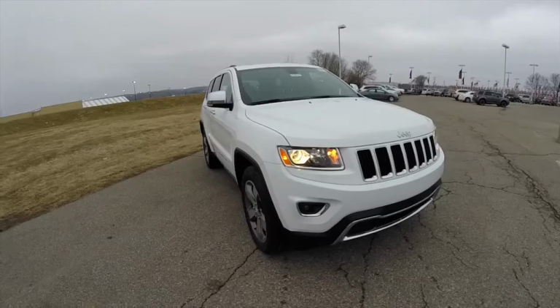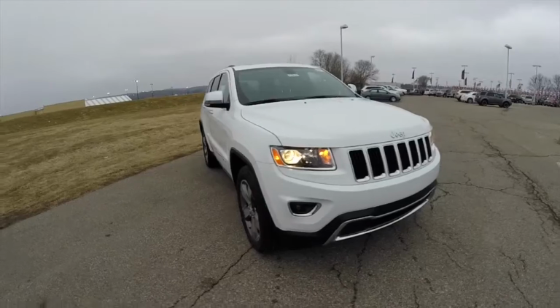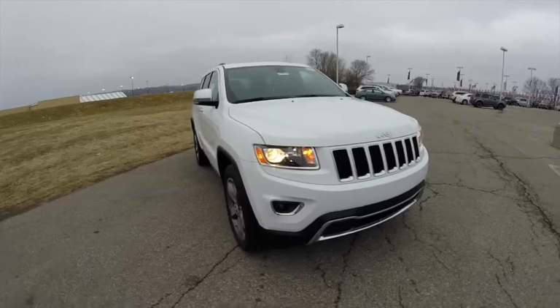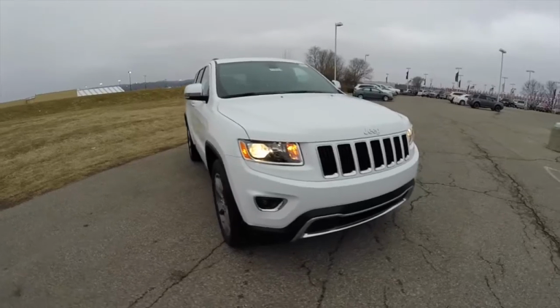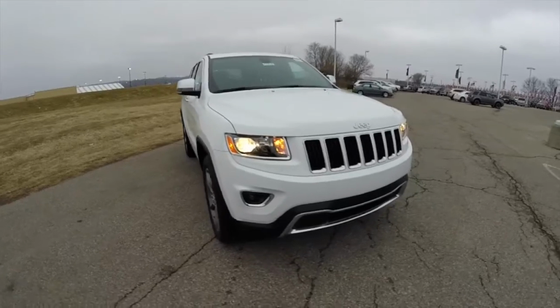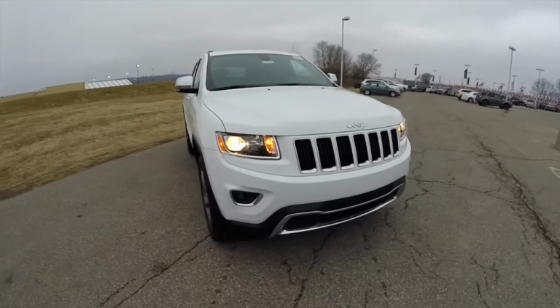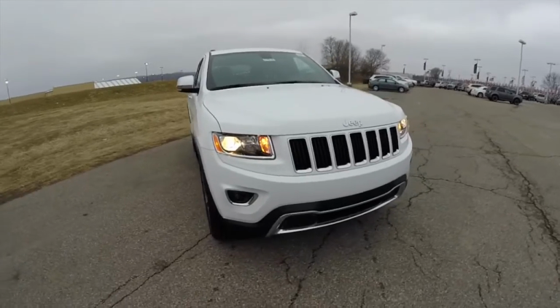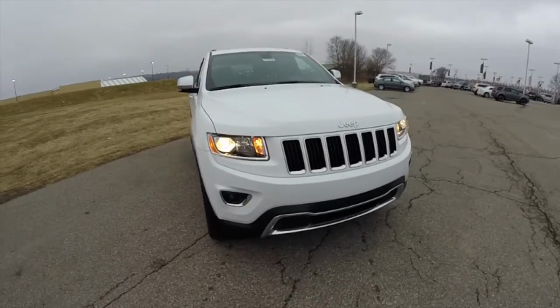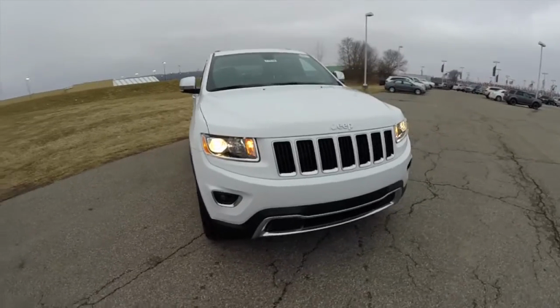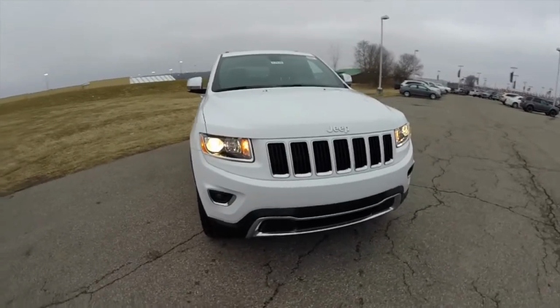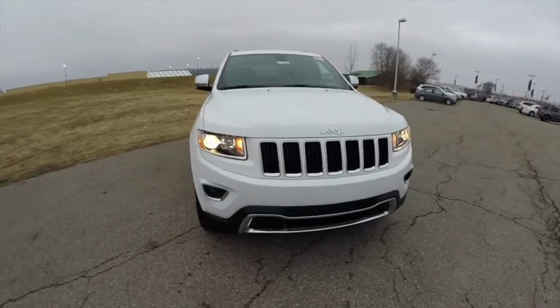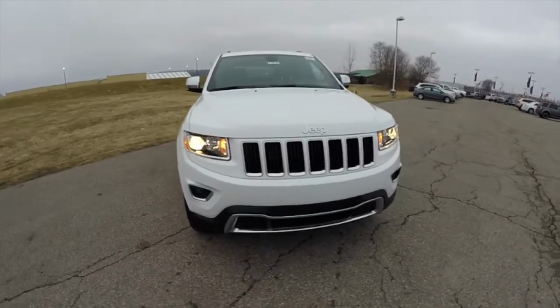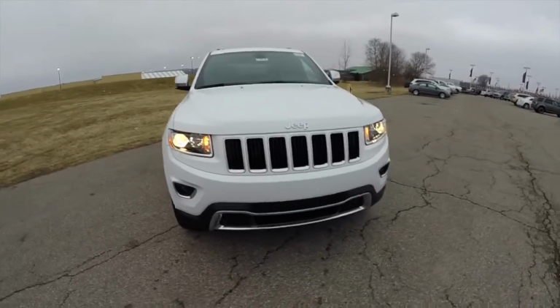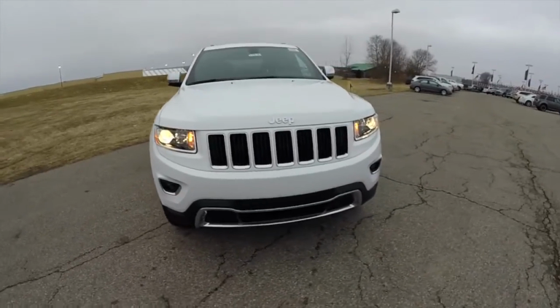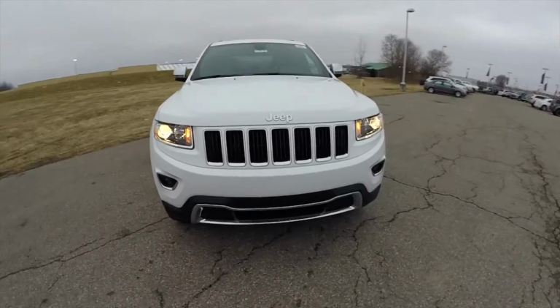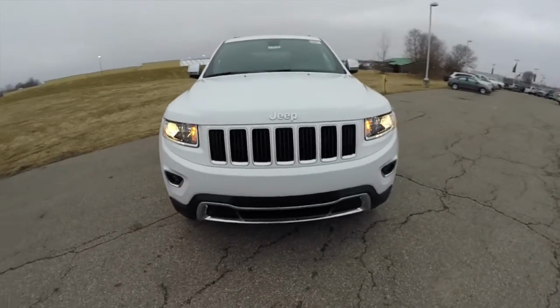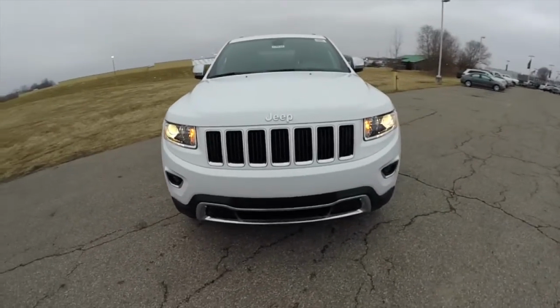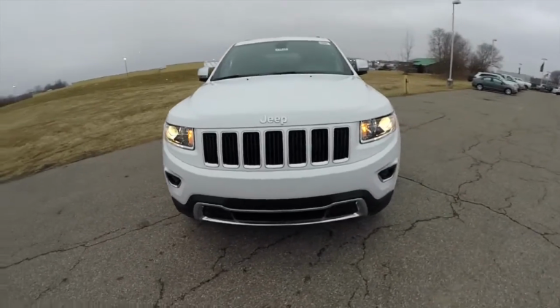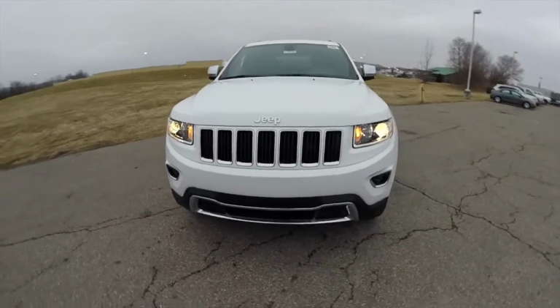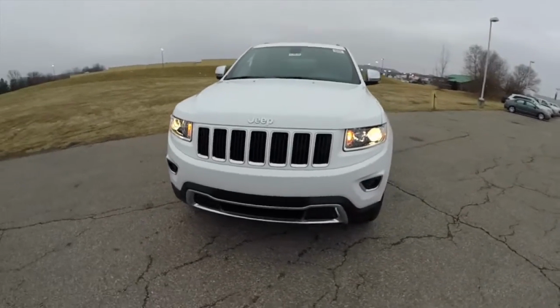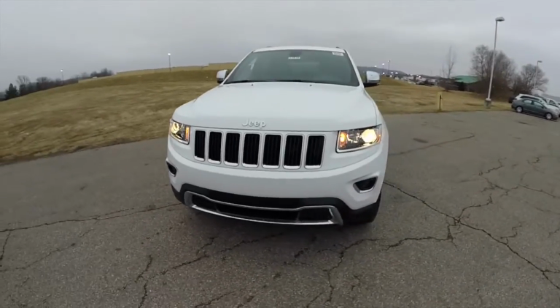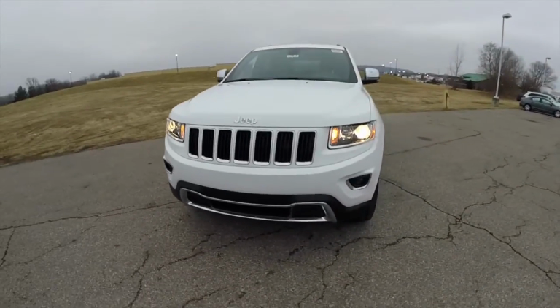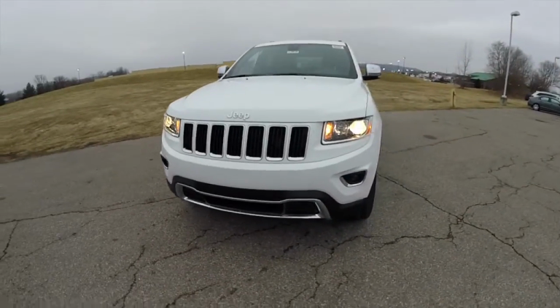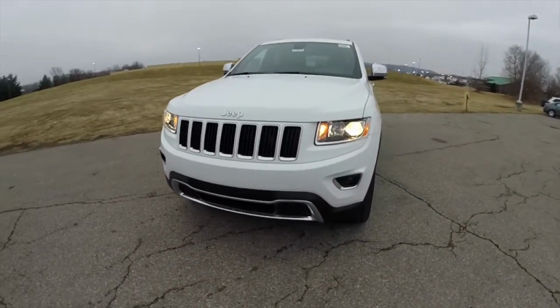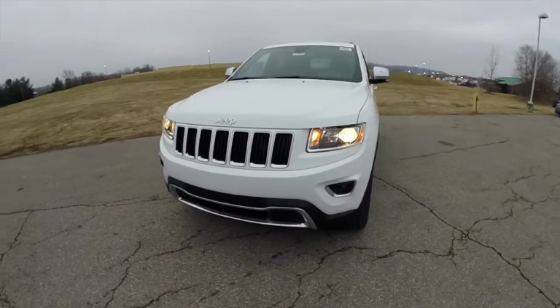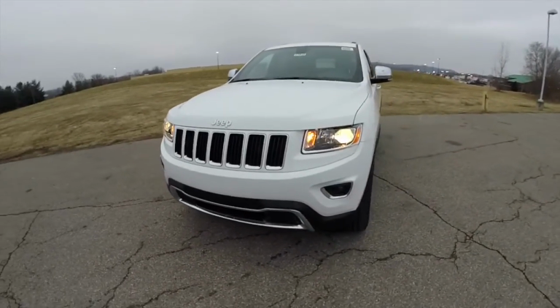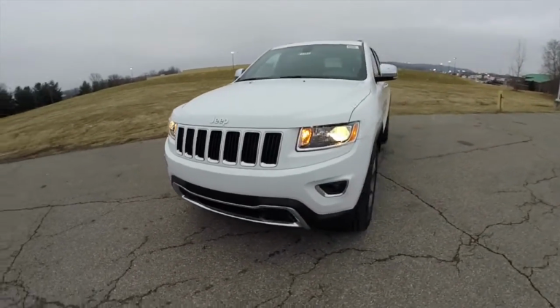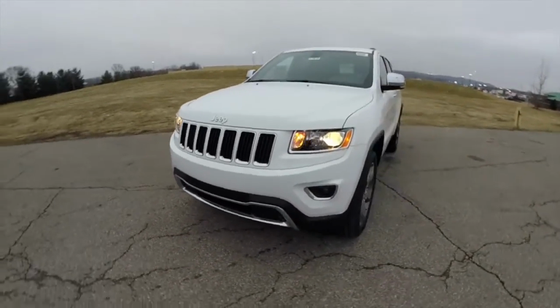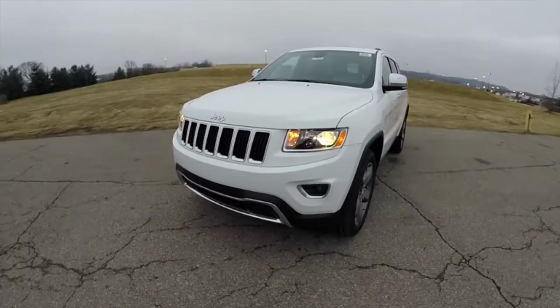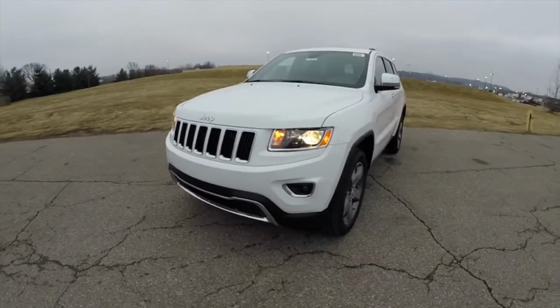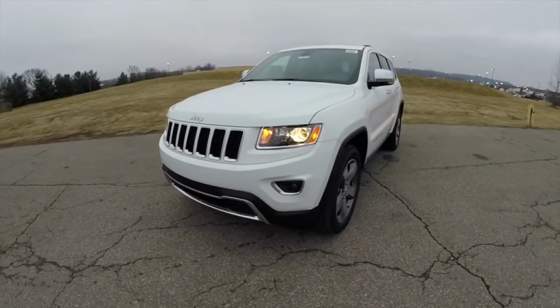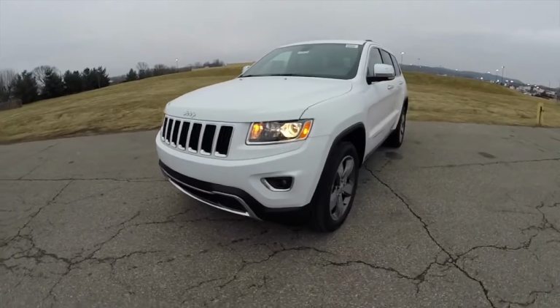Hello everyone, today we're going to take a quick walk around and look at this brand new Jeep Grand Cherokee Limited.